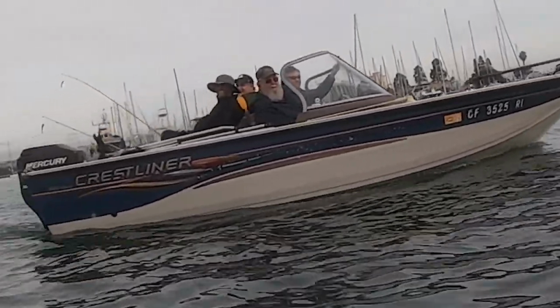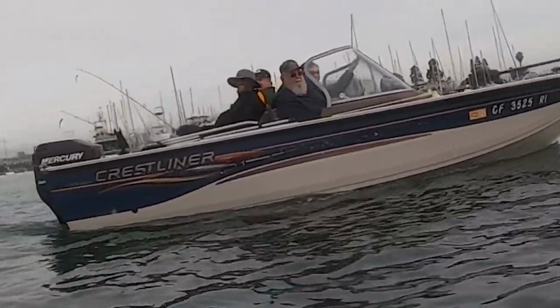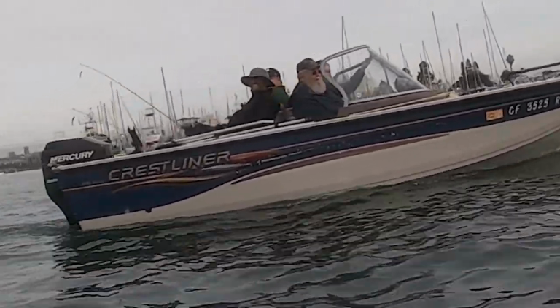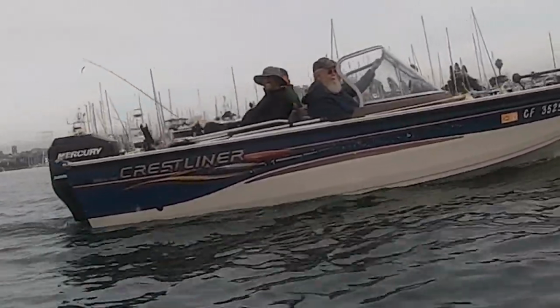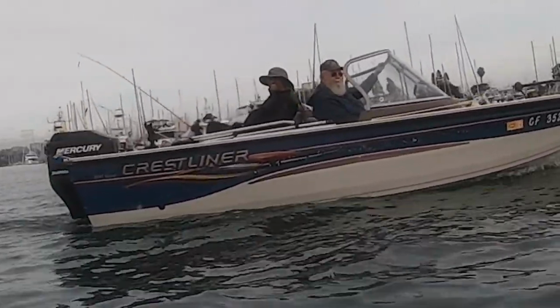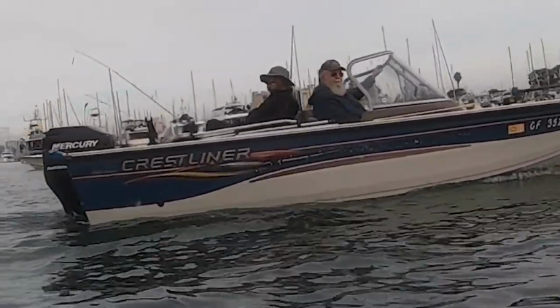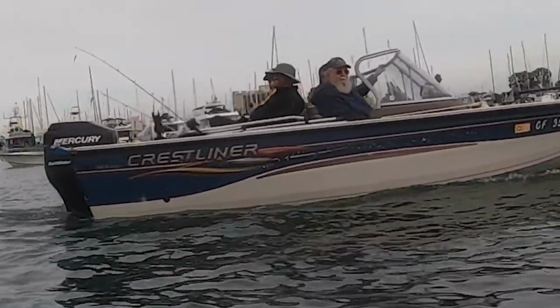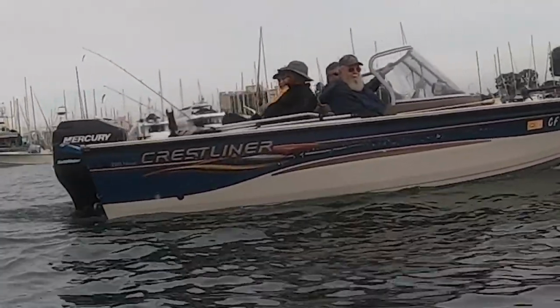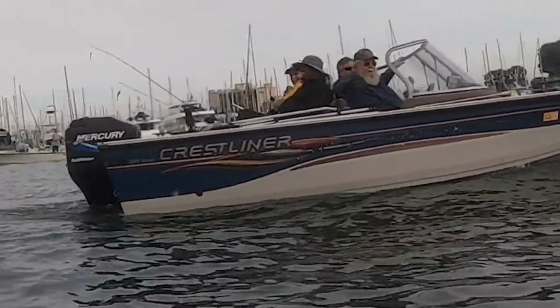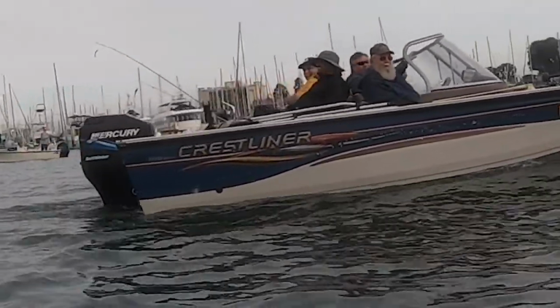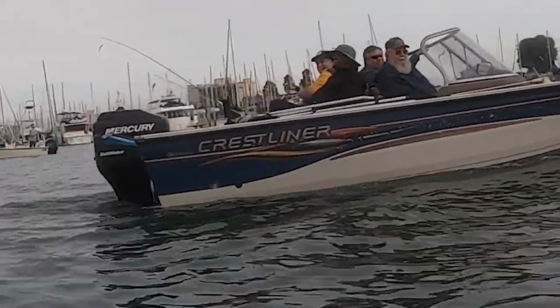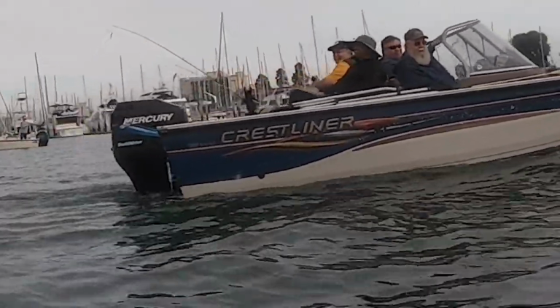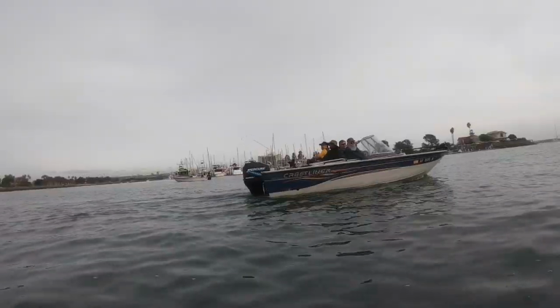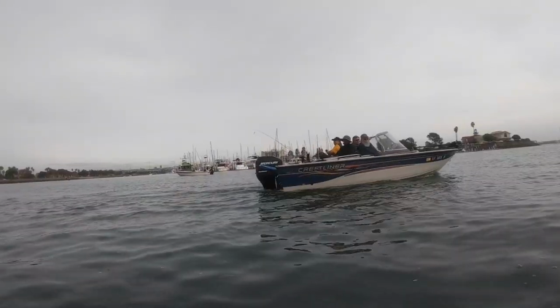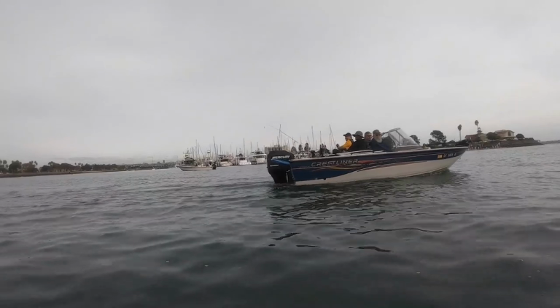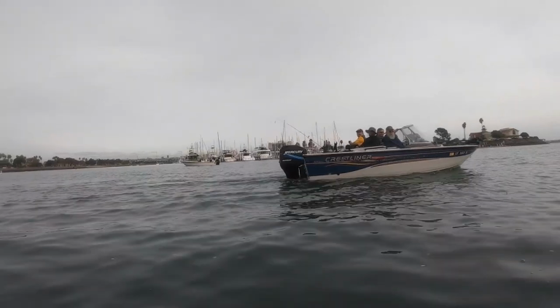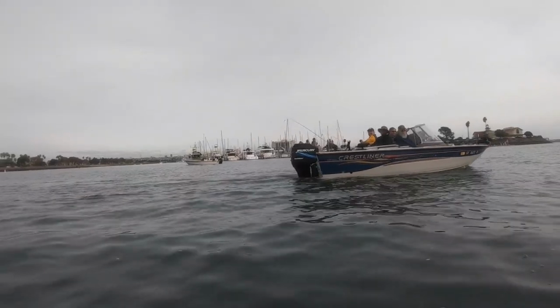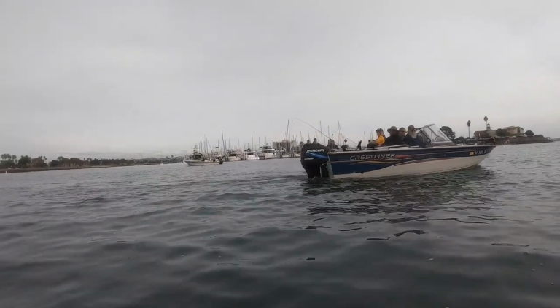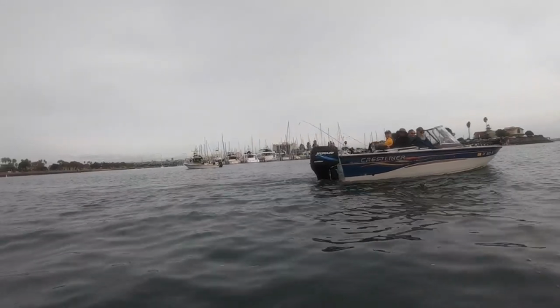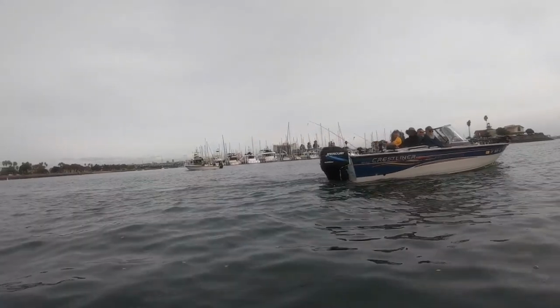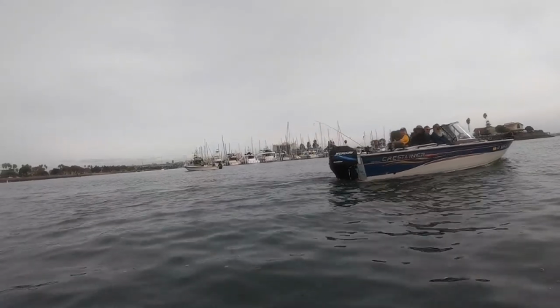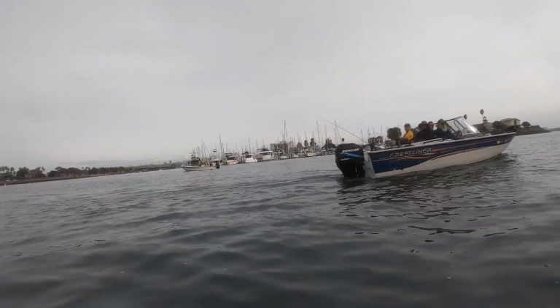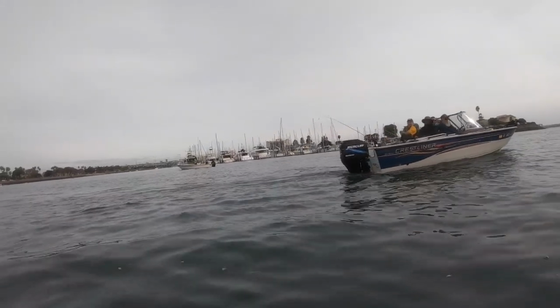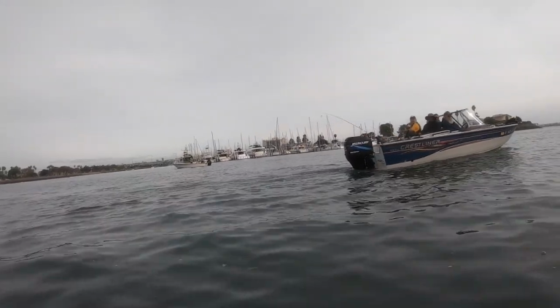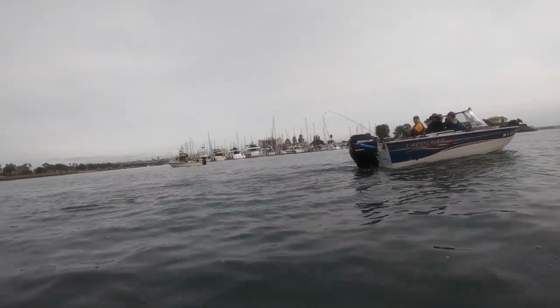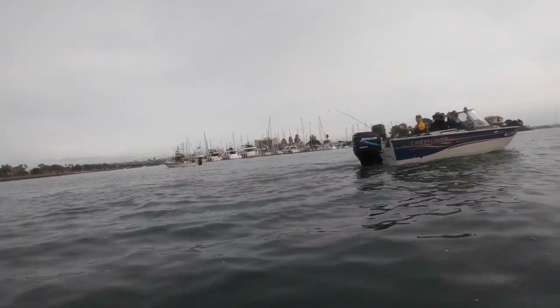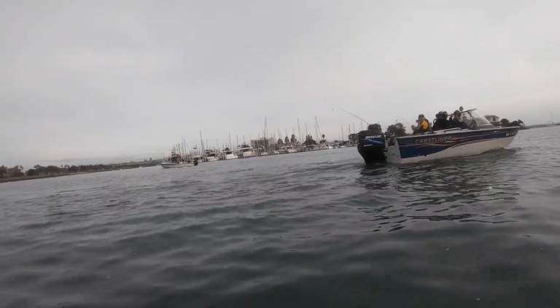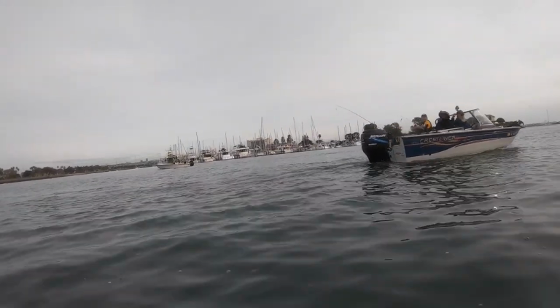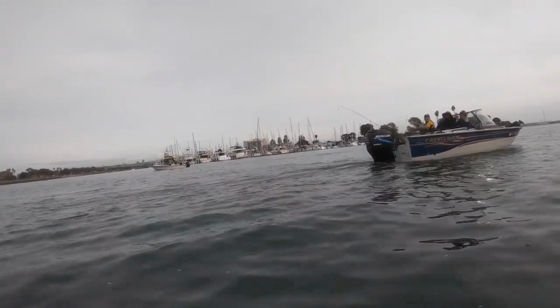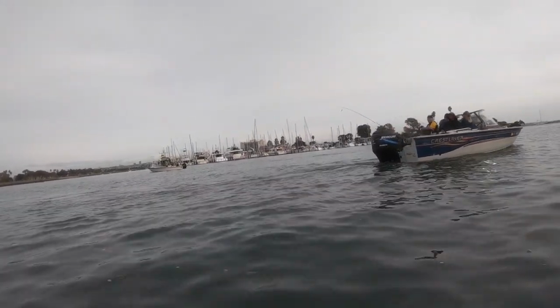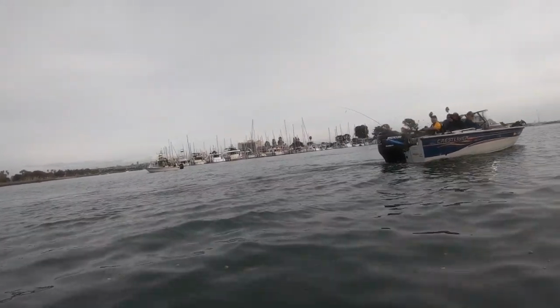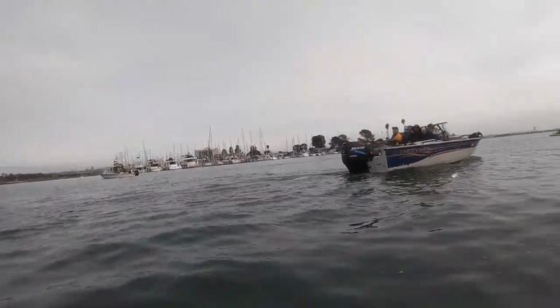Did you see the halibut they had over there? They had a 37-inch halibut on the side of that one over there.